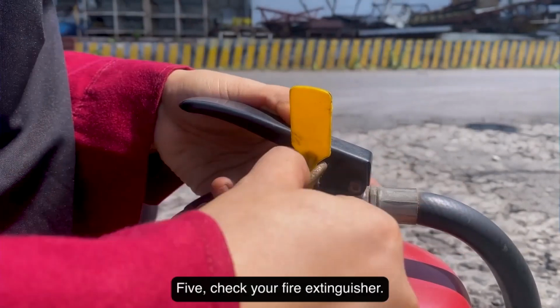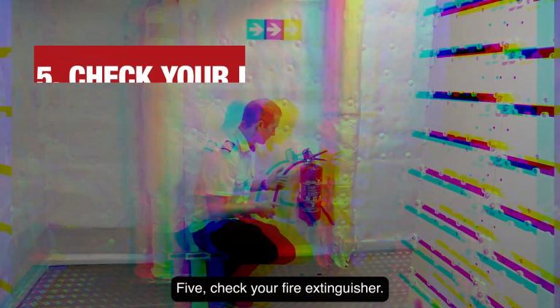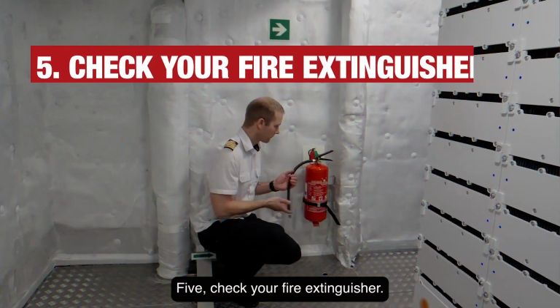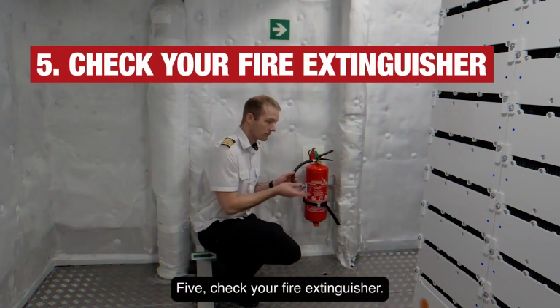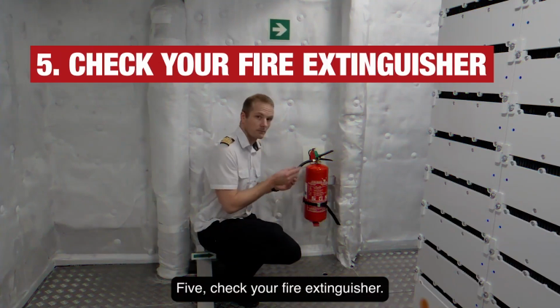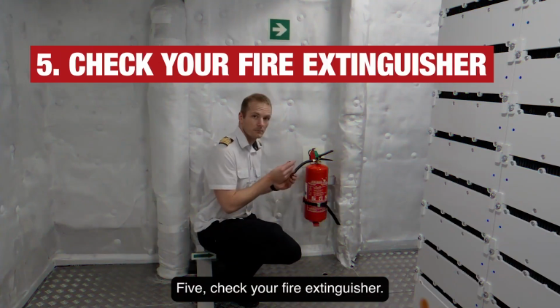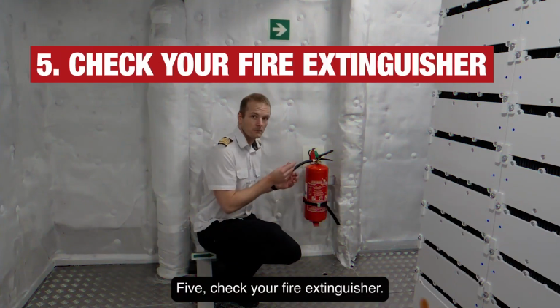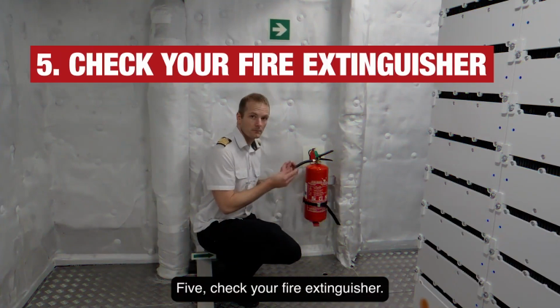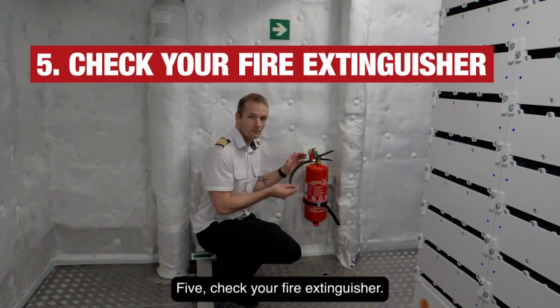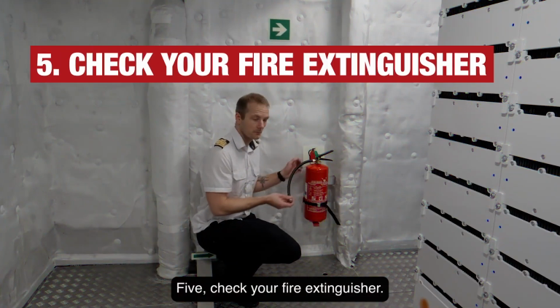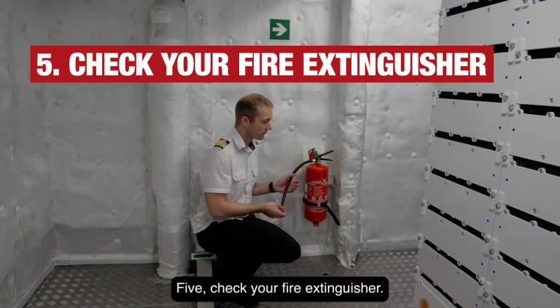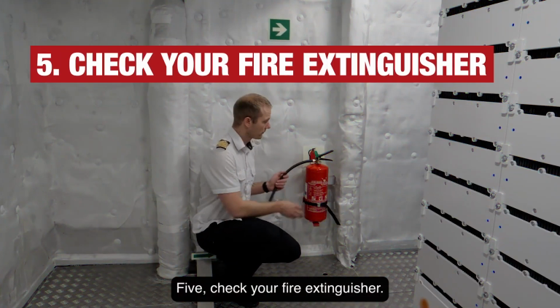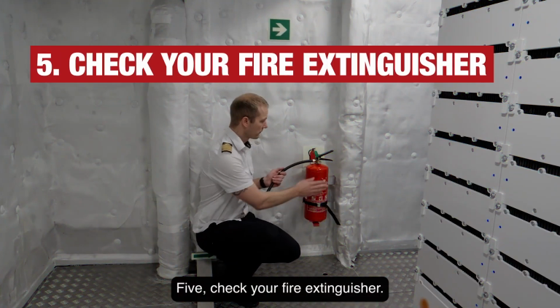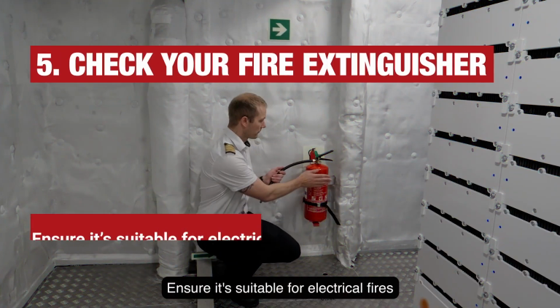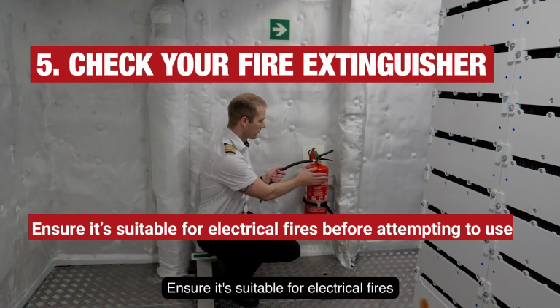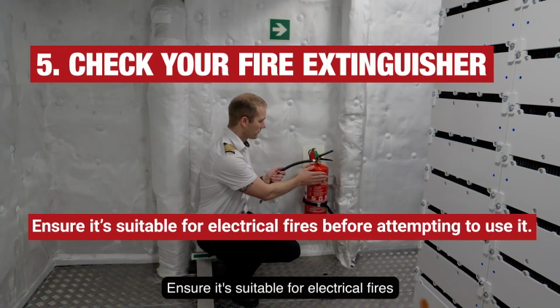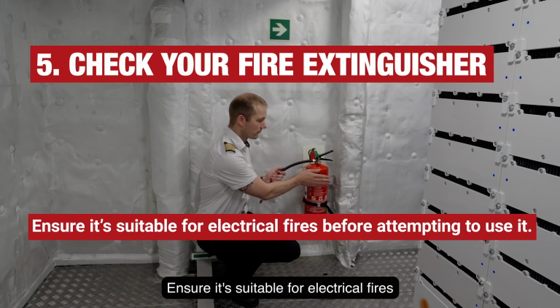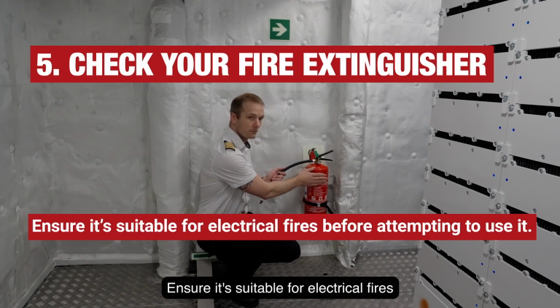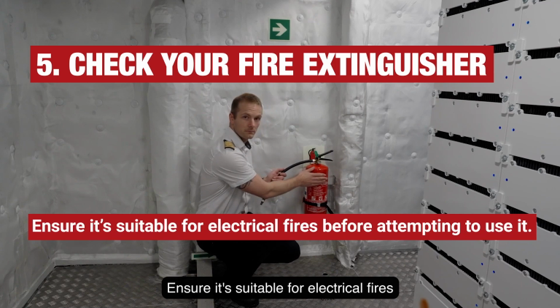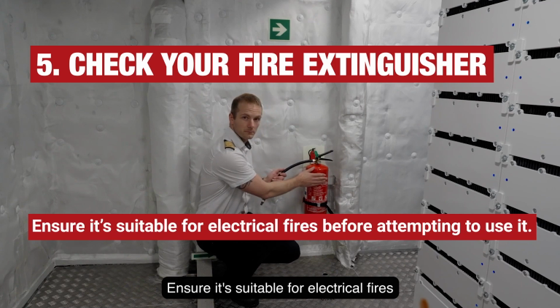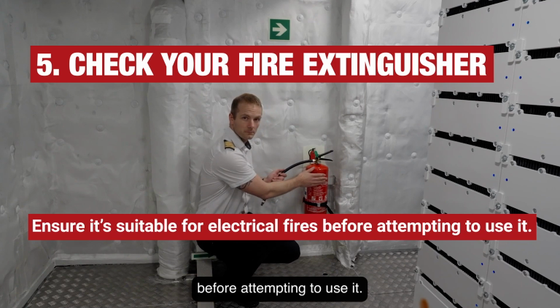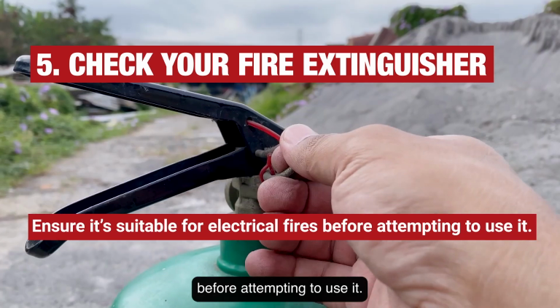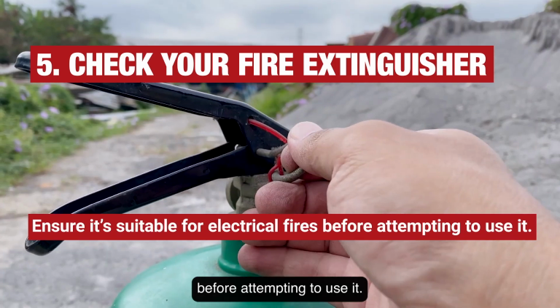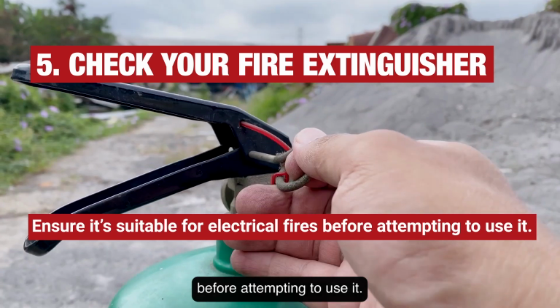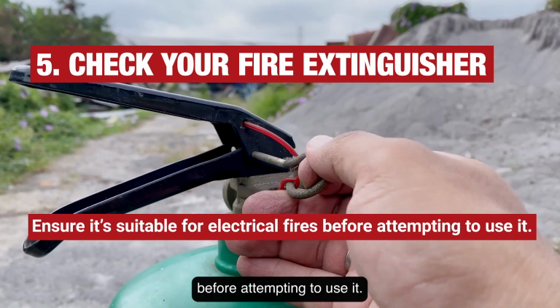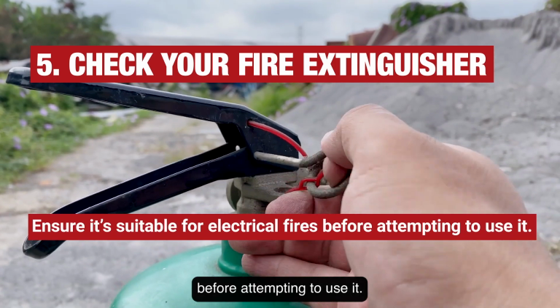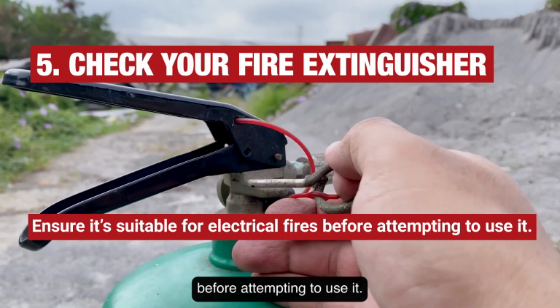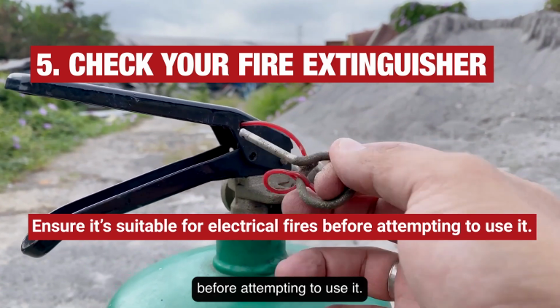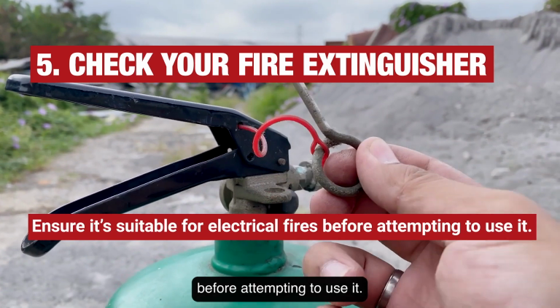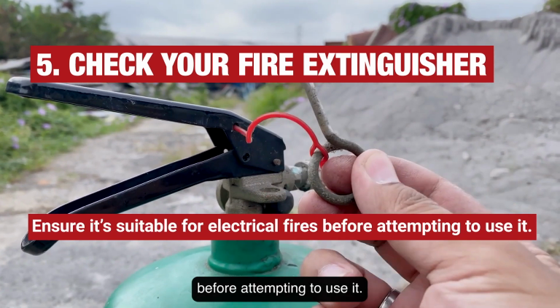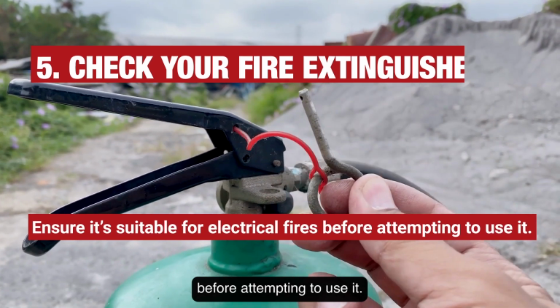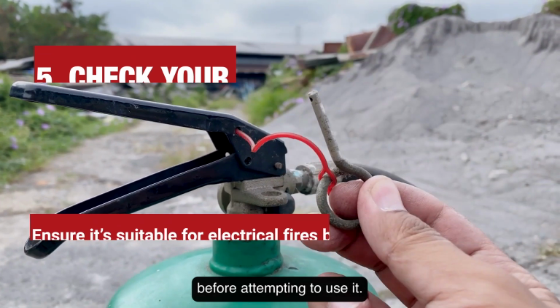5. Check your fire extinguisher. Ensure it's suitable for electrical fires before attempting to use it.